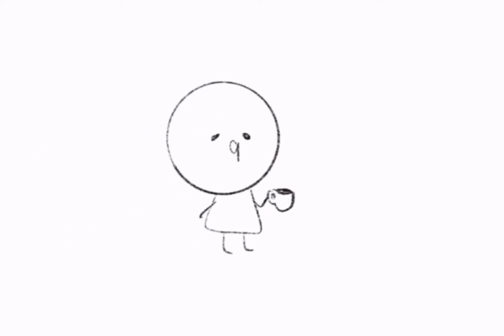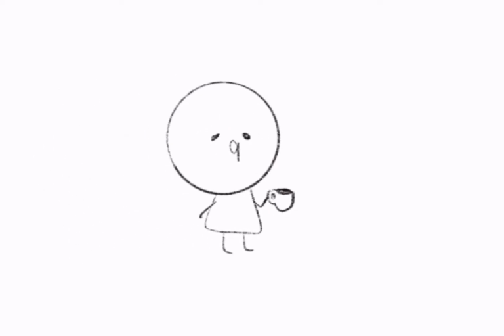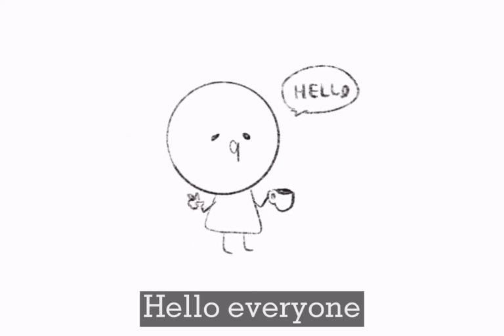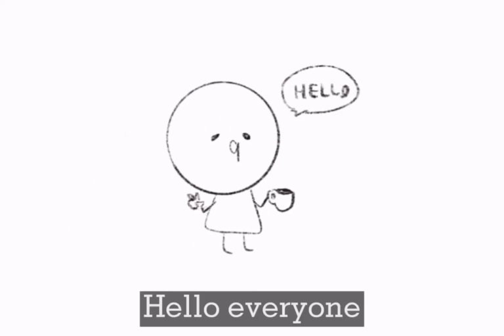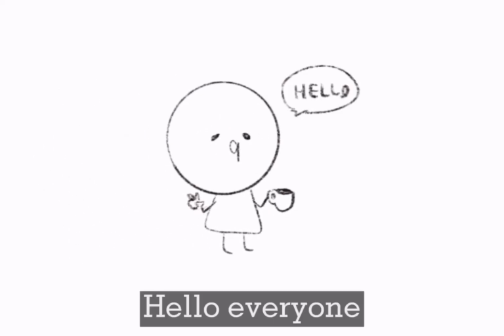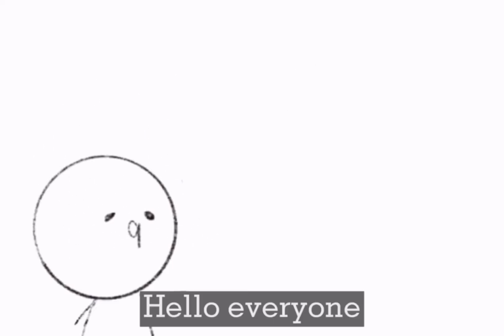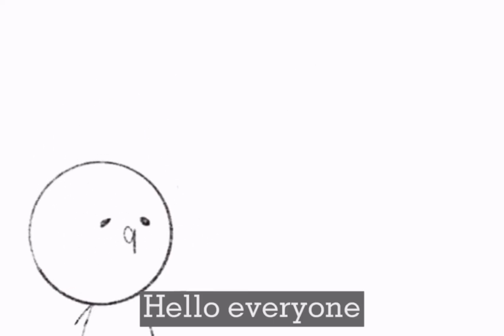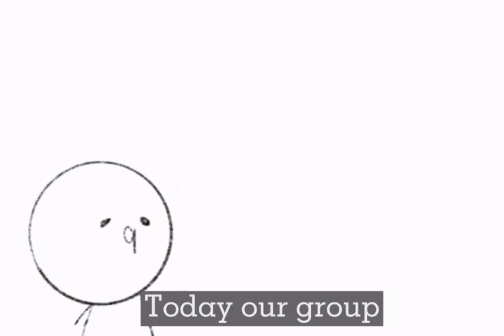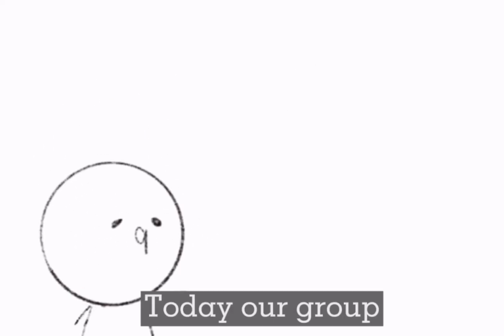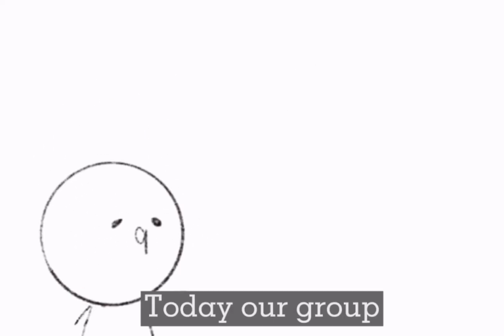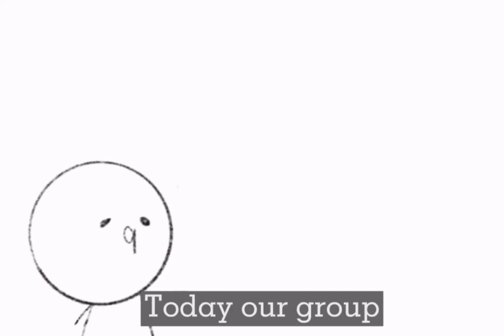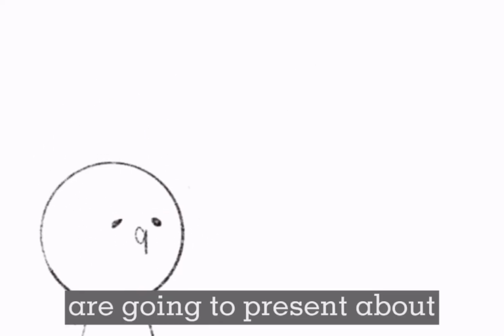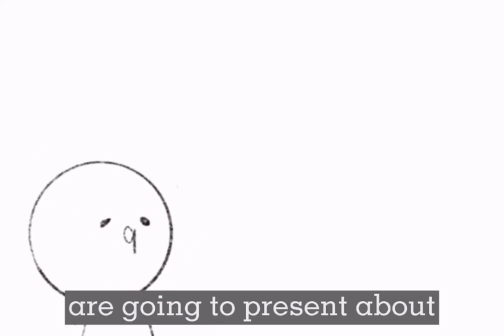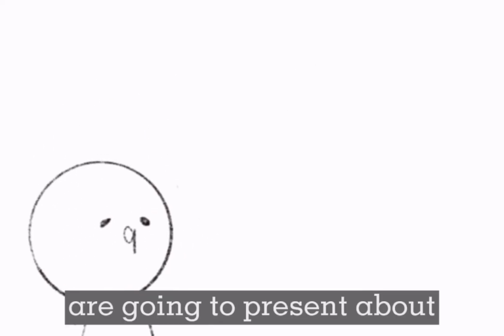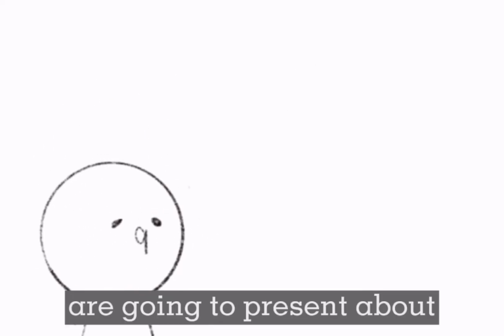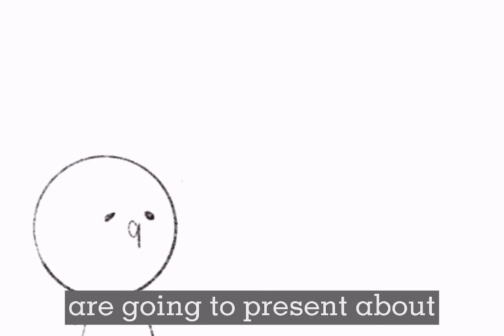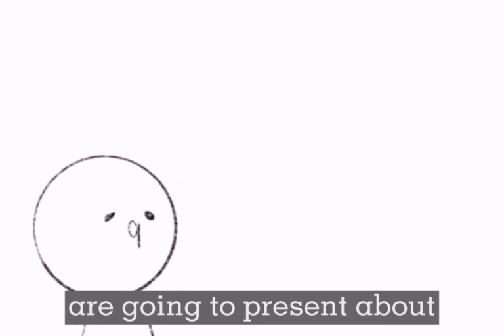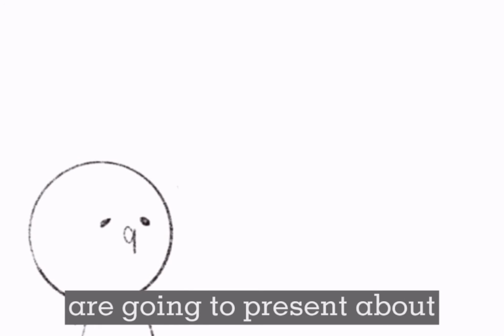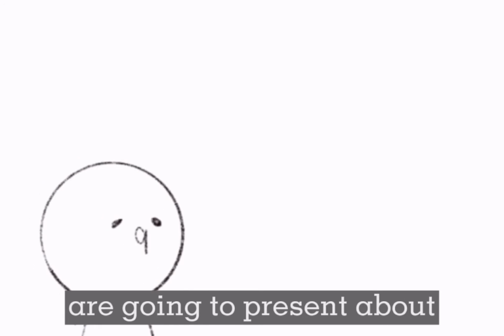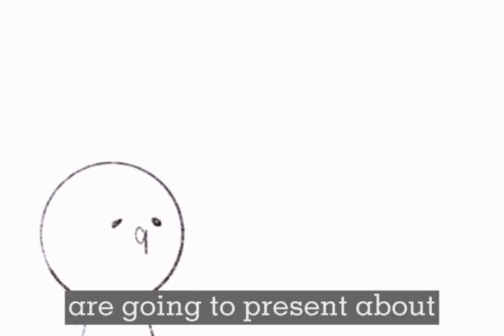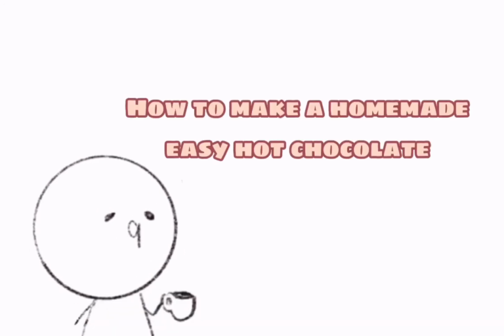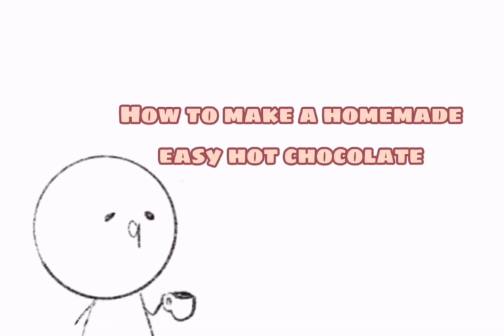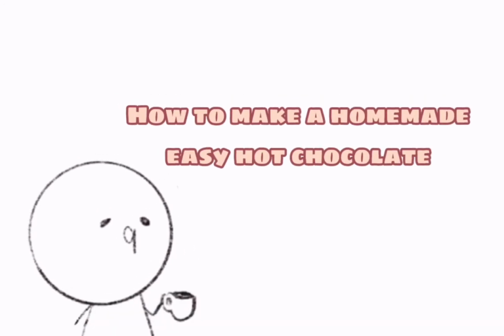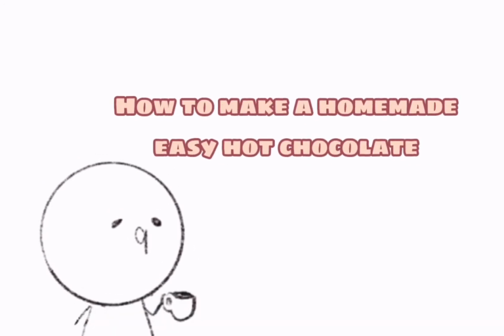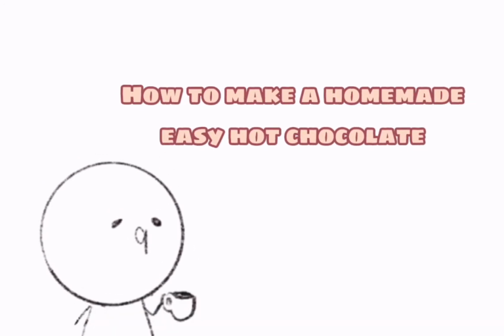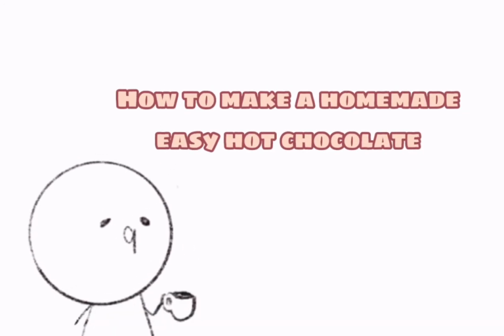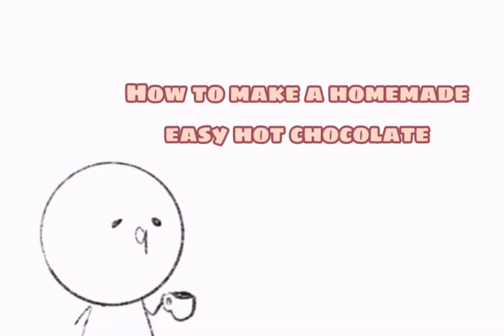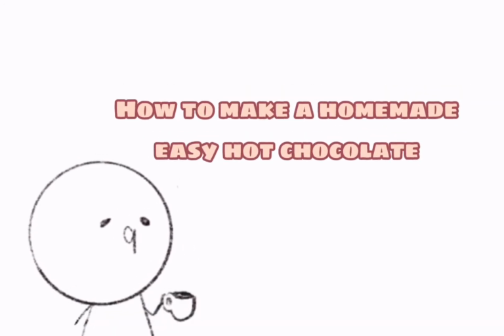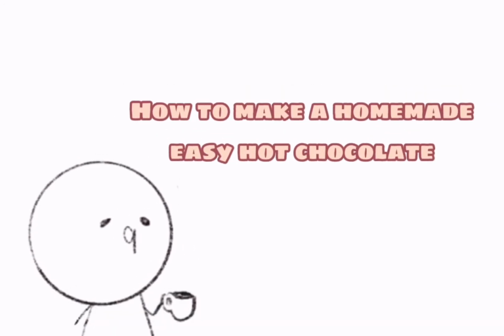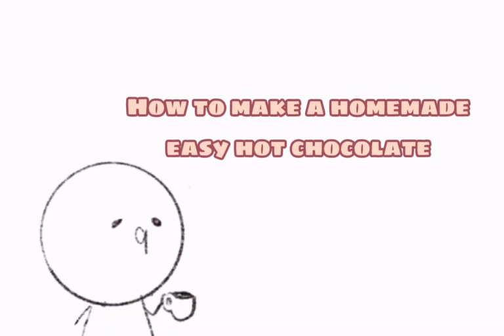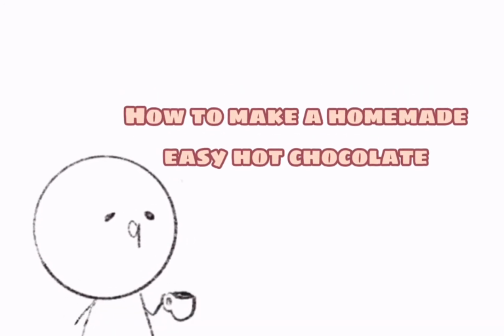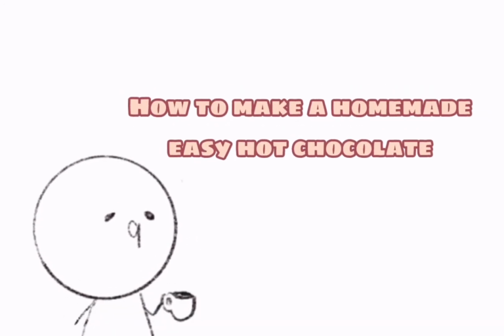Hello everyone, today we are going to present about how to make a homemade easy hot chocolate.